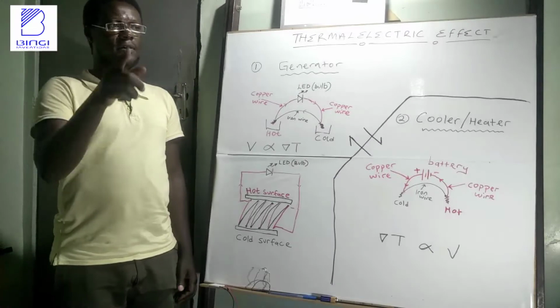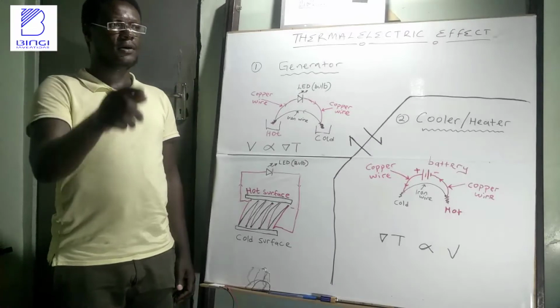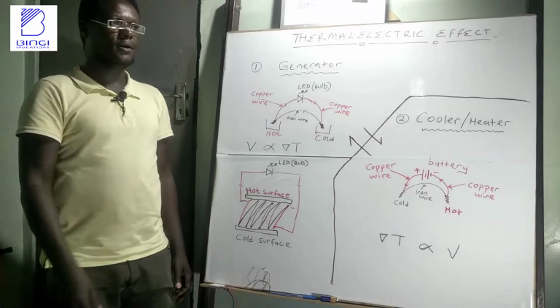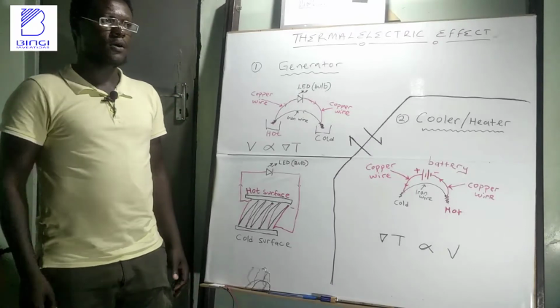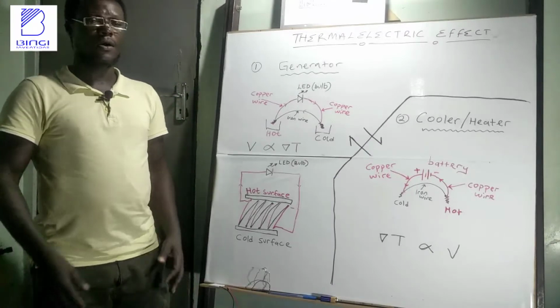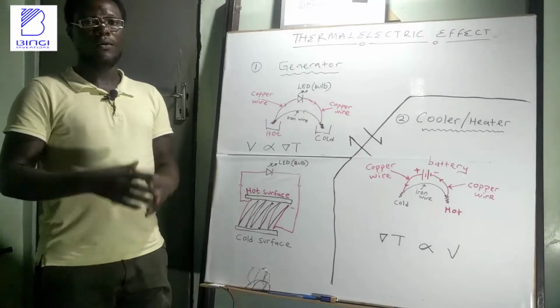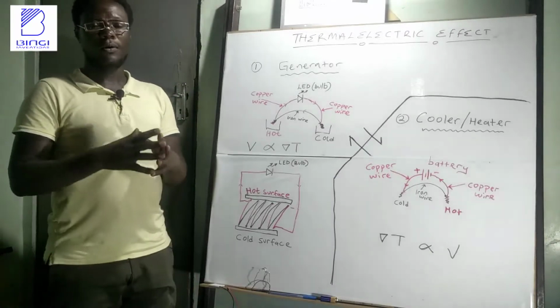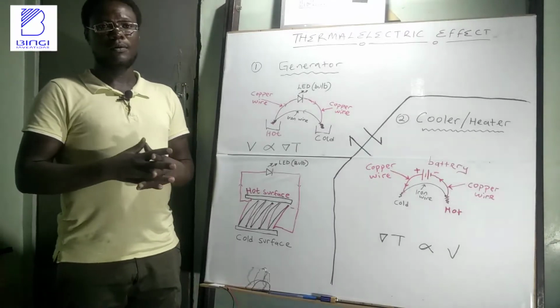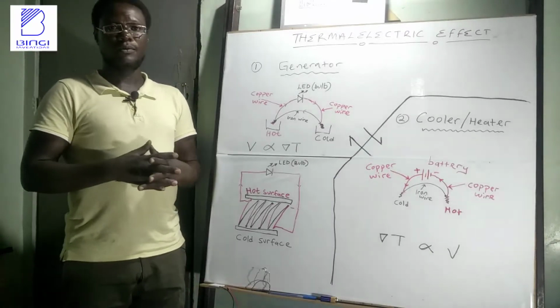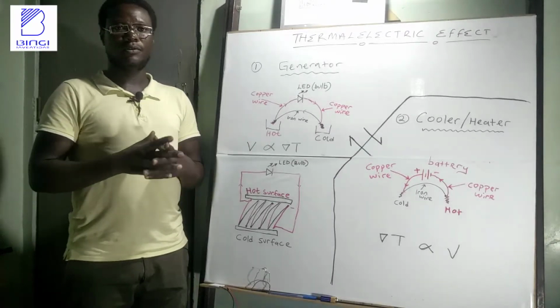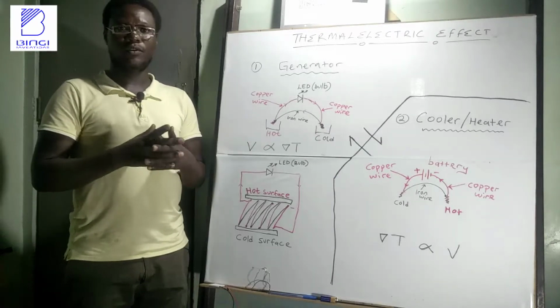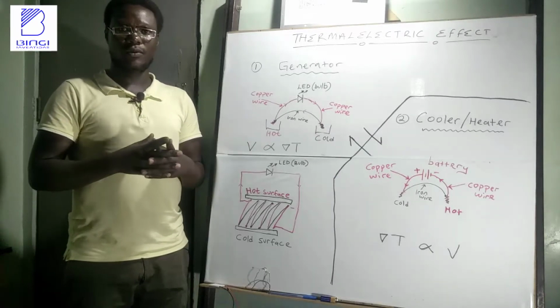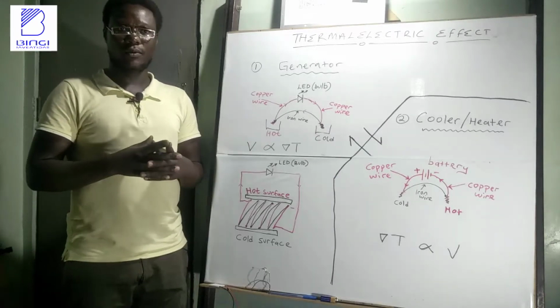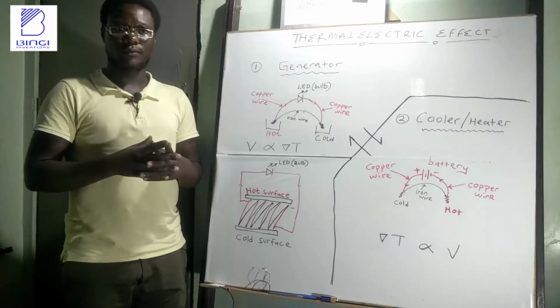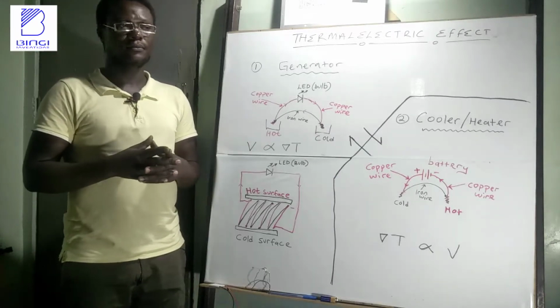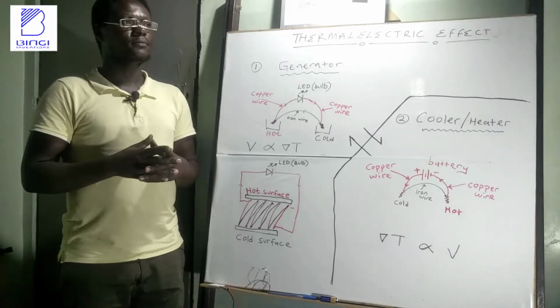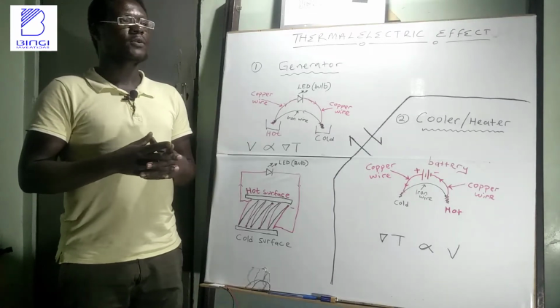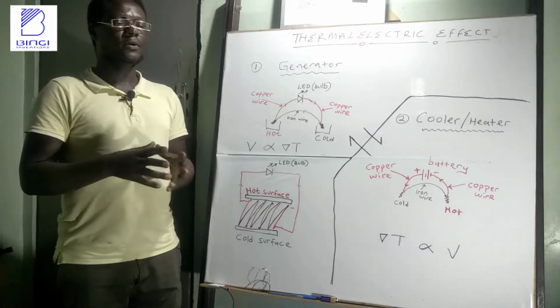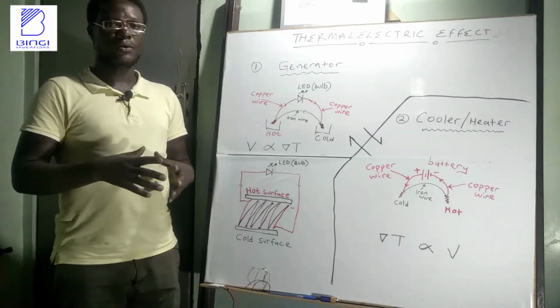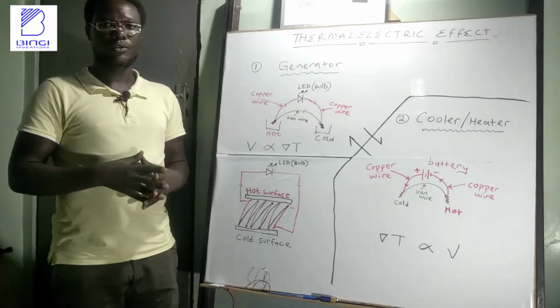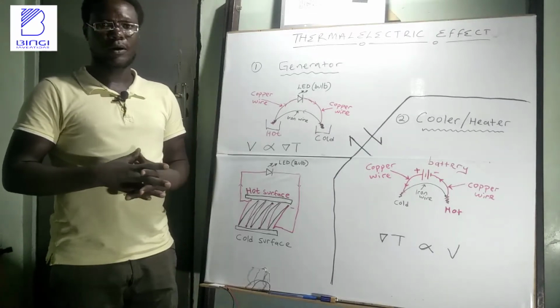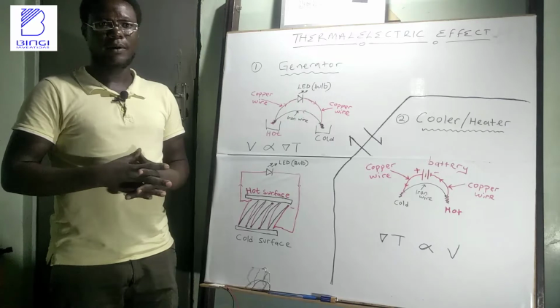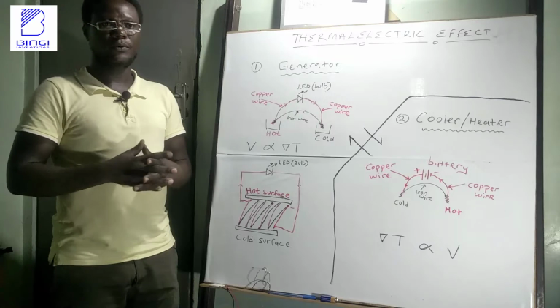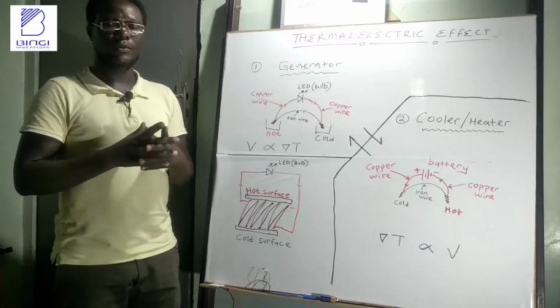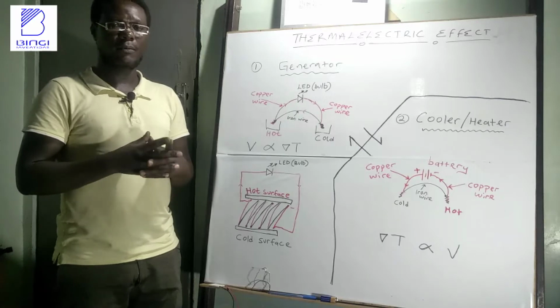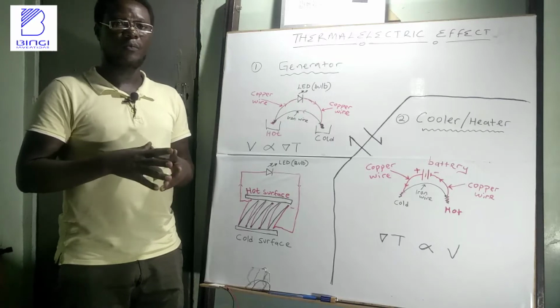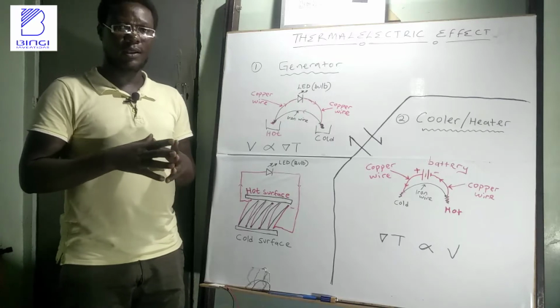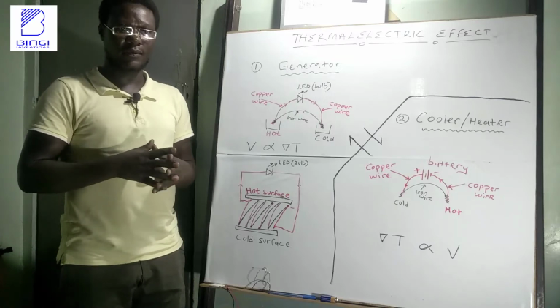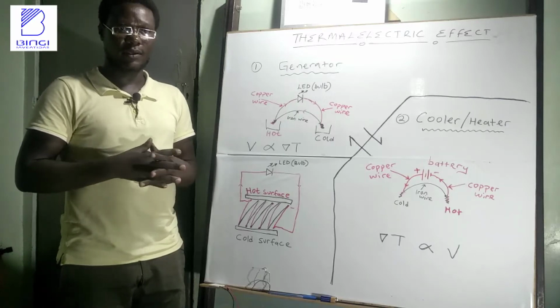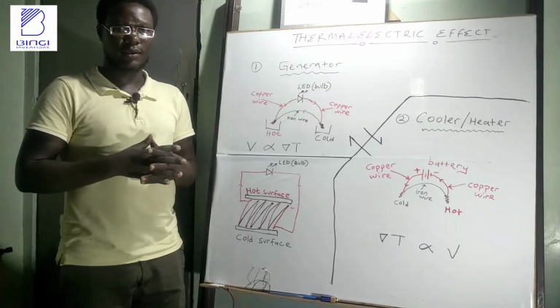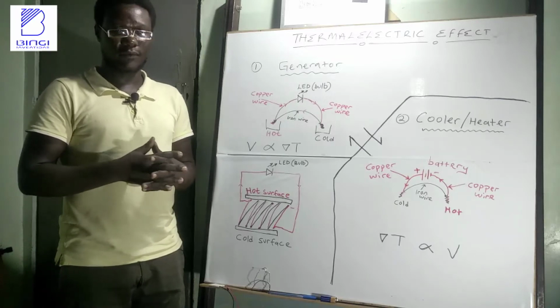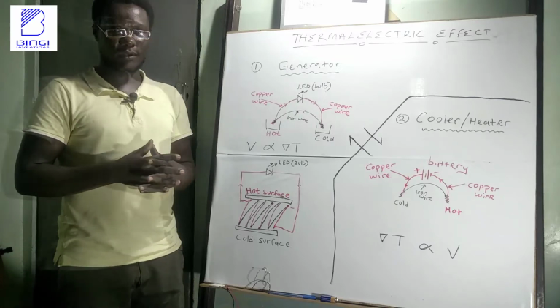Hi there. Welcome to this video. Today we are going to talk about thermoelectric effect.